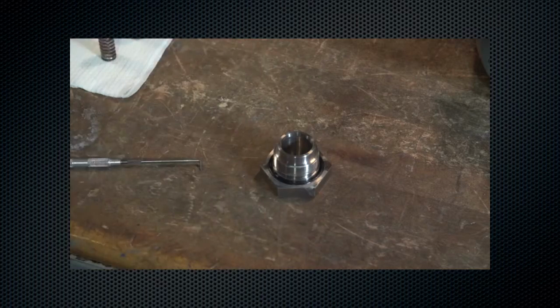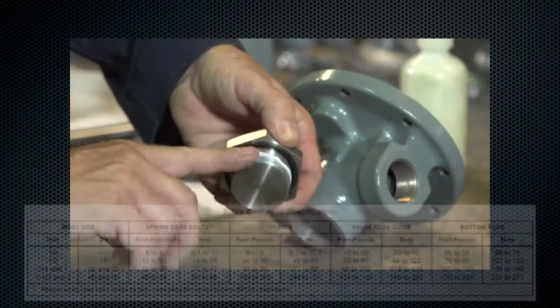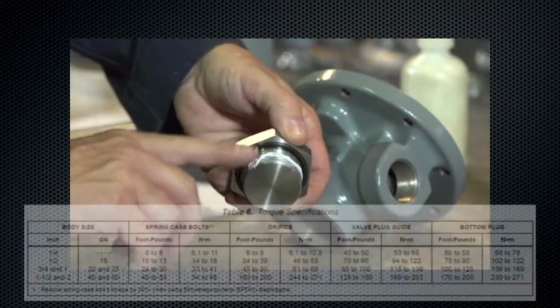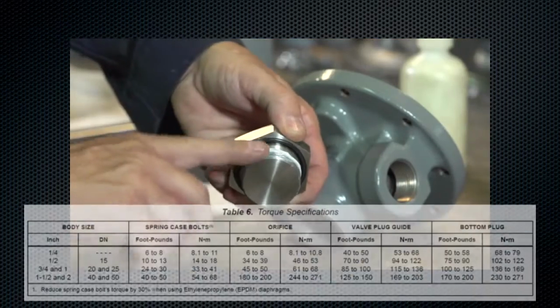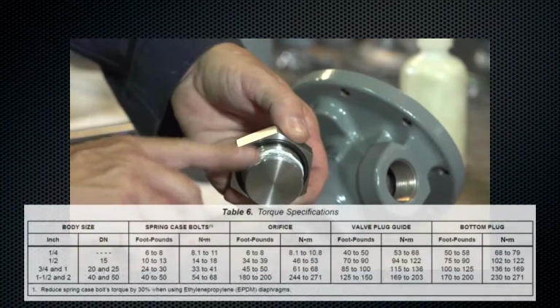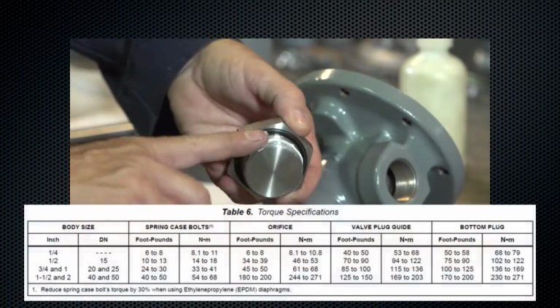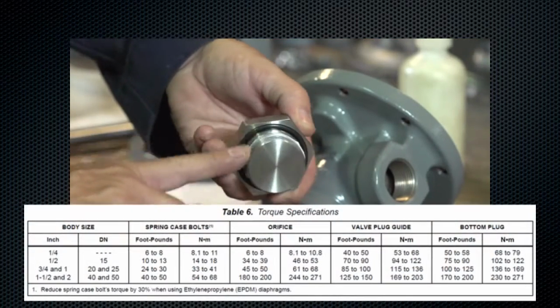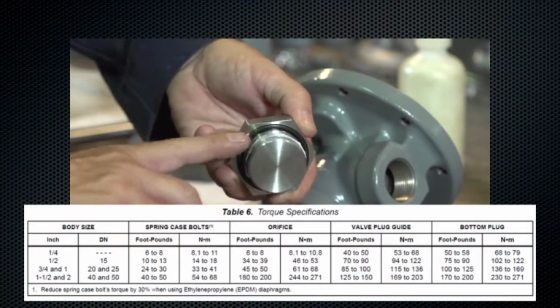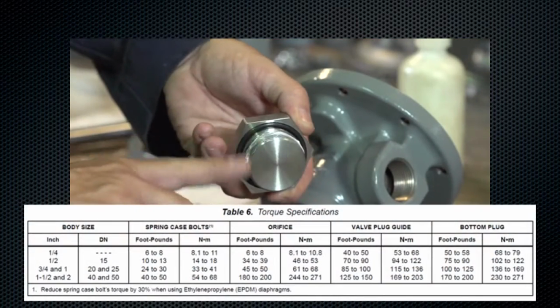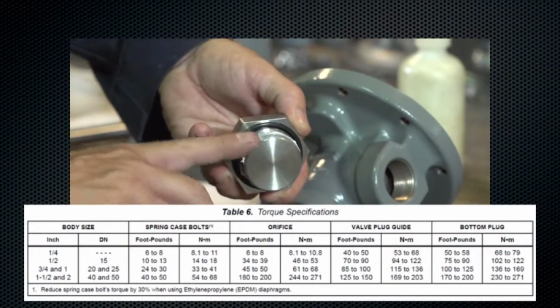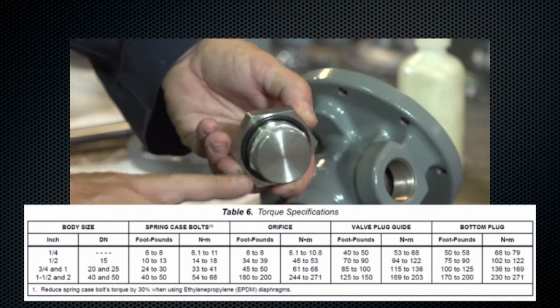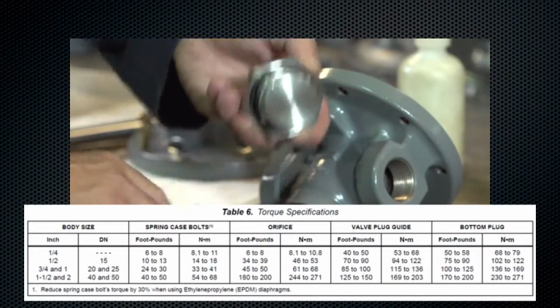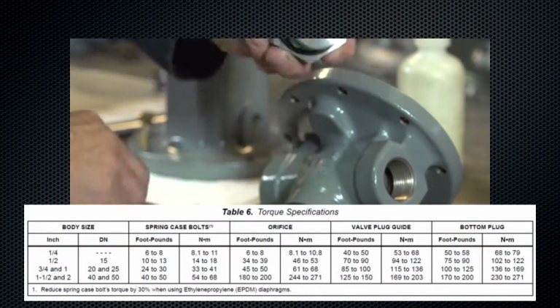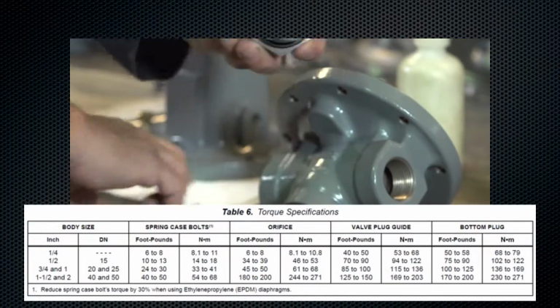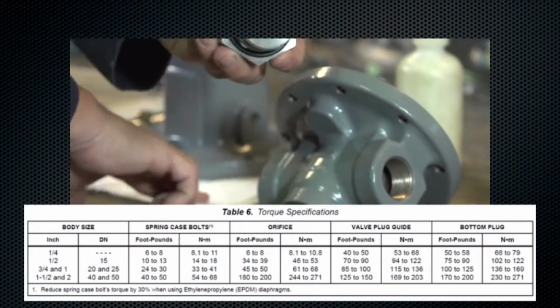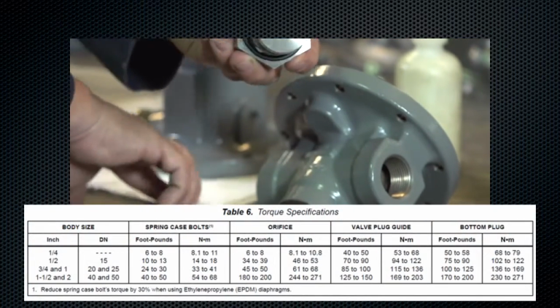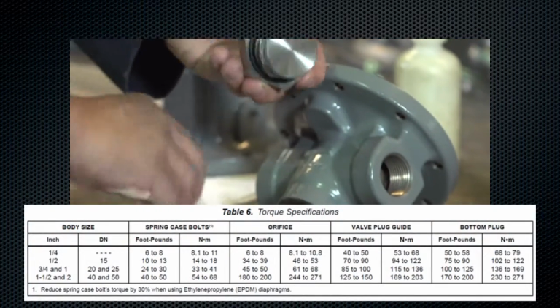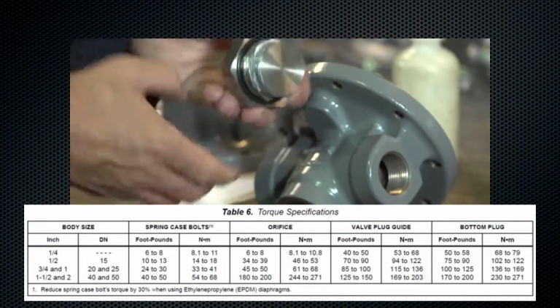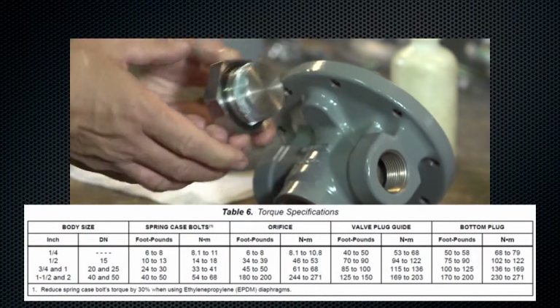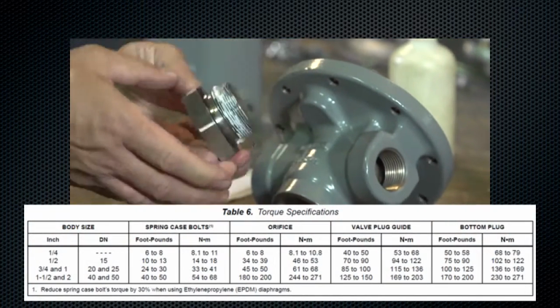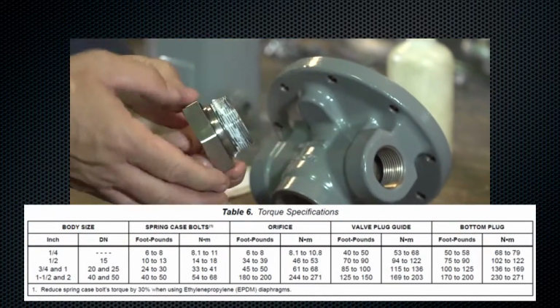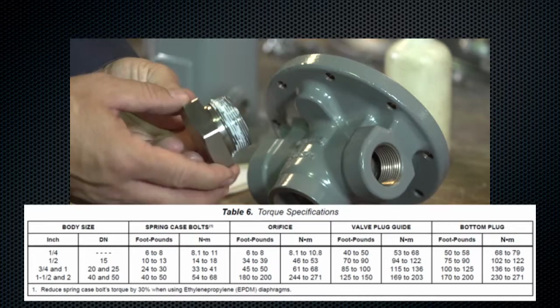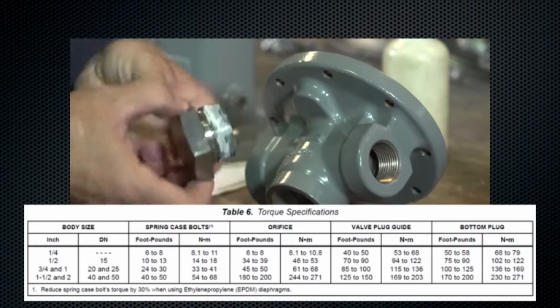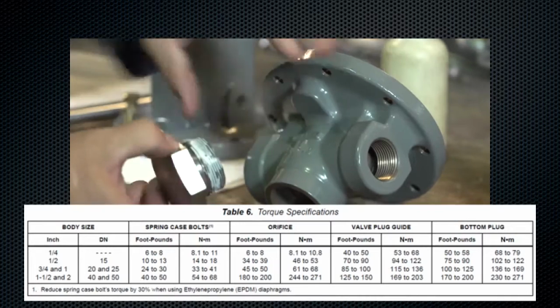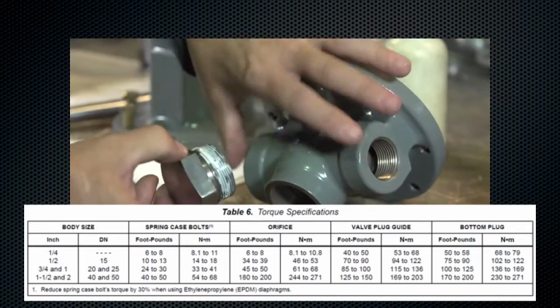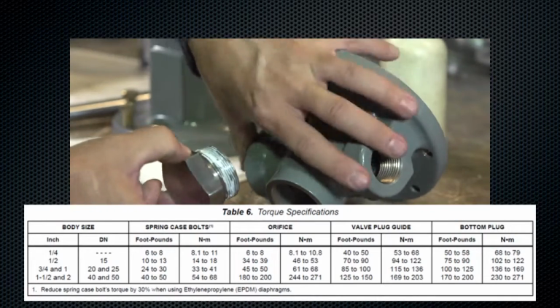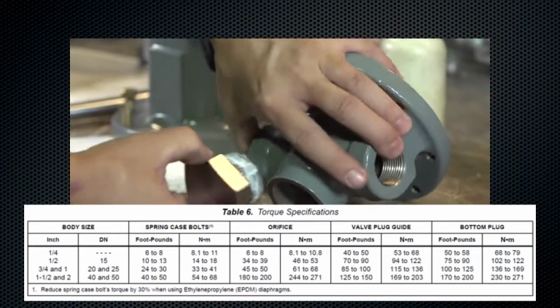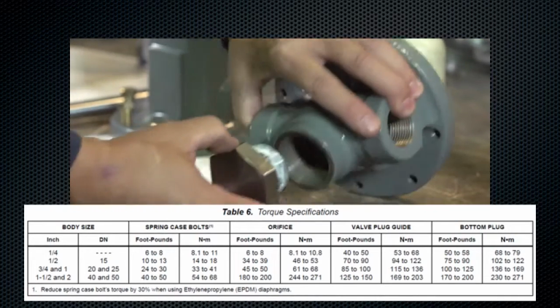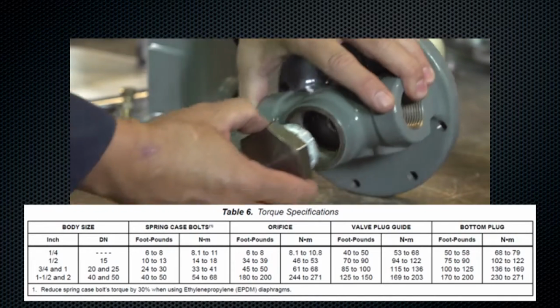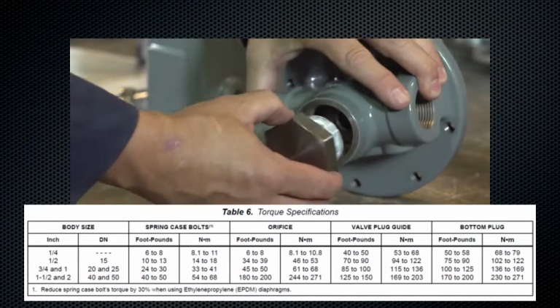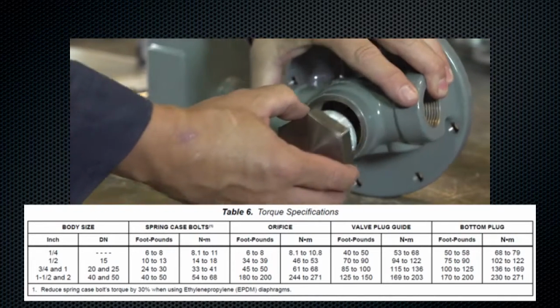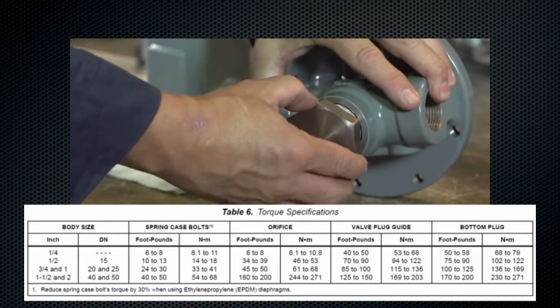Lubricate and replace if necessary. Lubricate and reinstall the bottom plug, then torque per the torque specifications table found in the instruction manual.